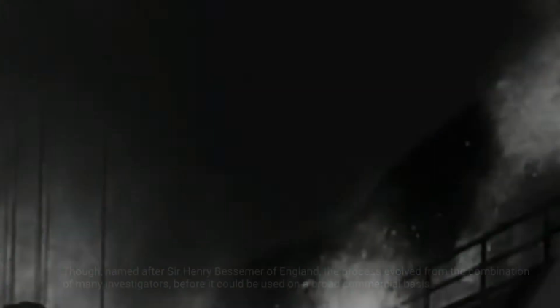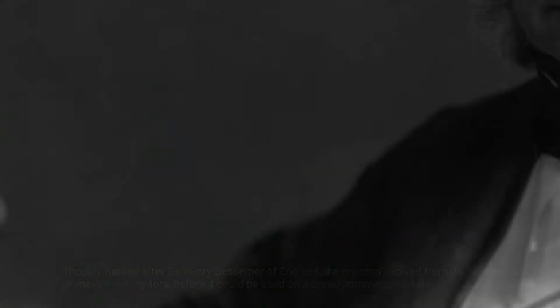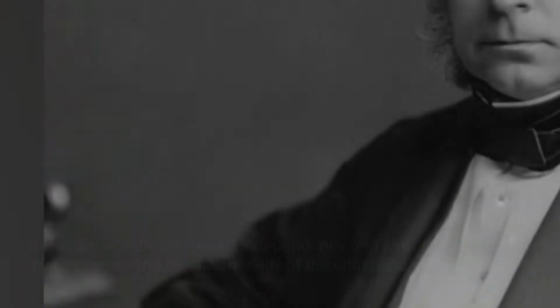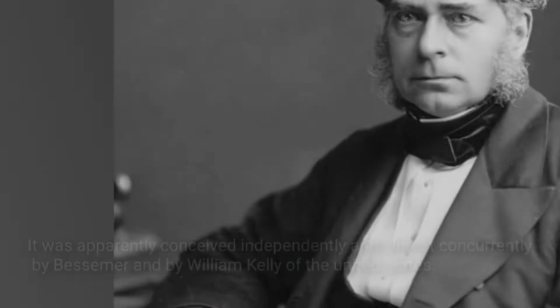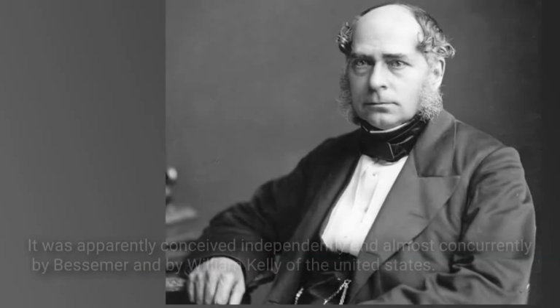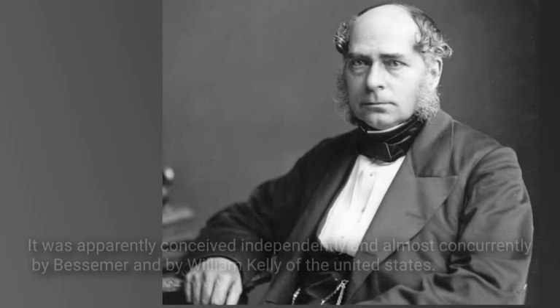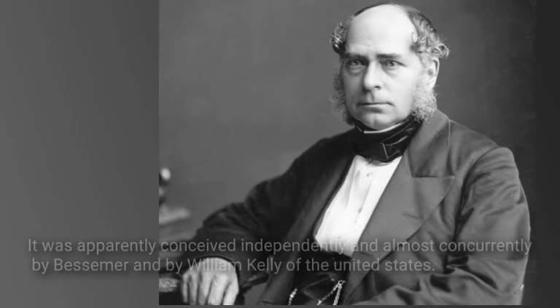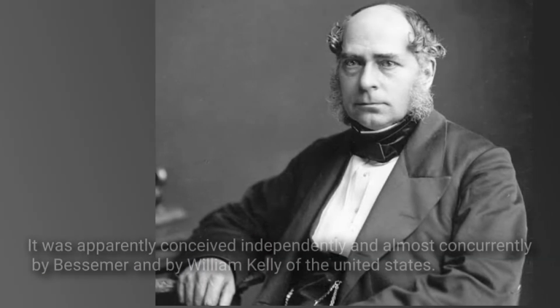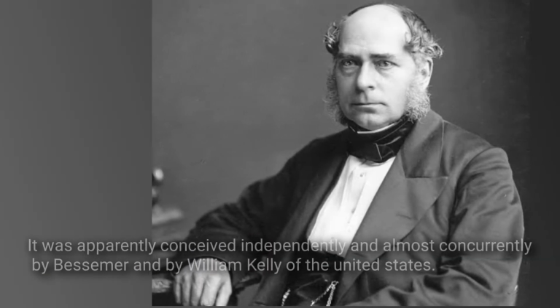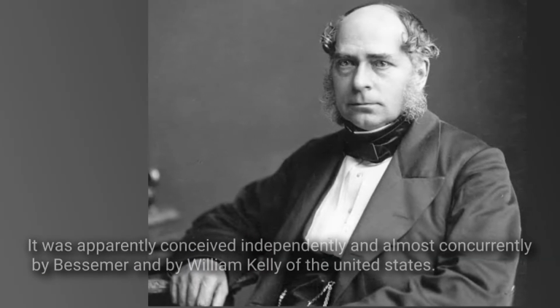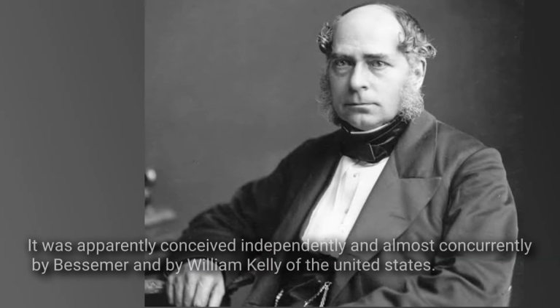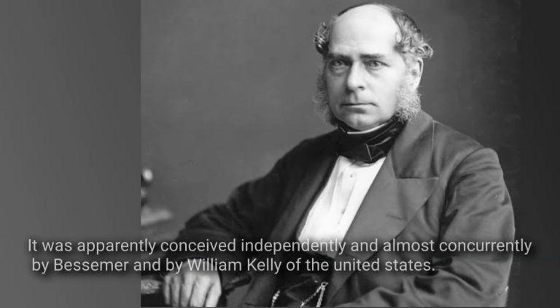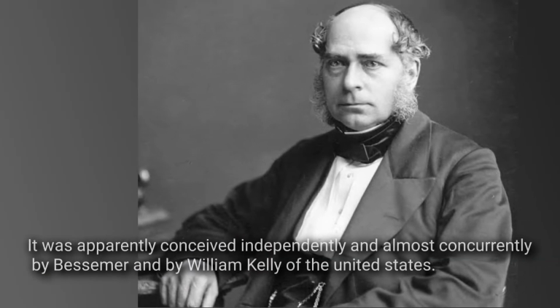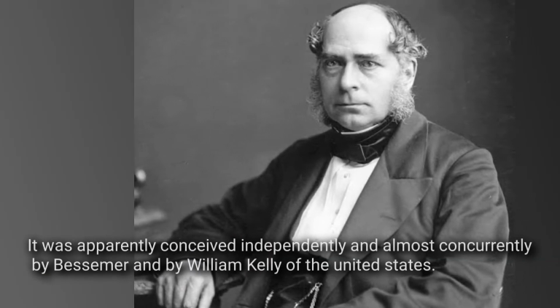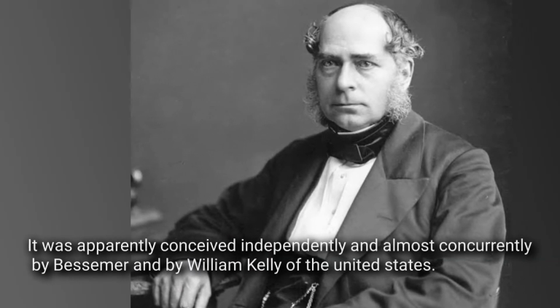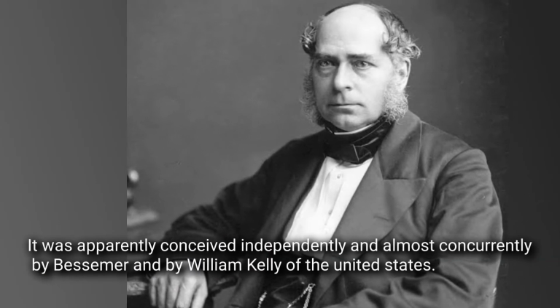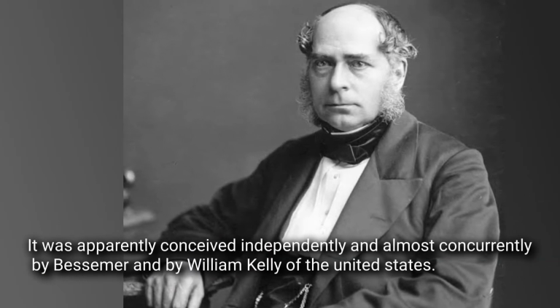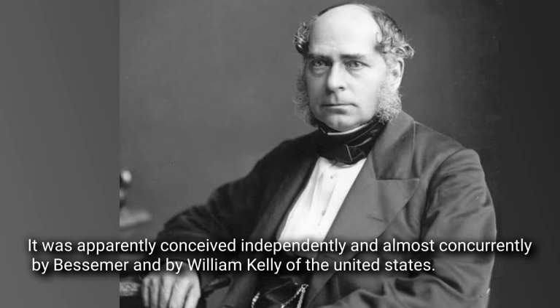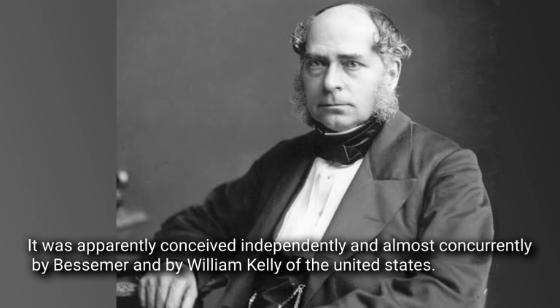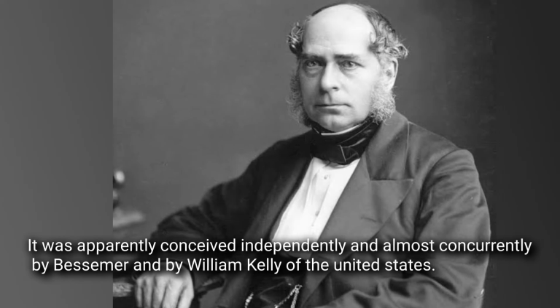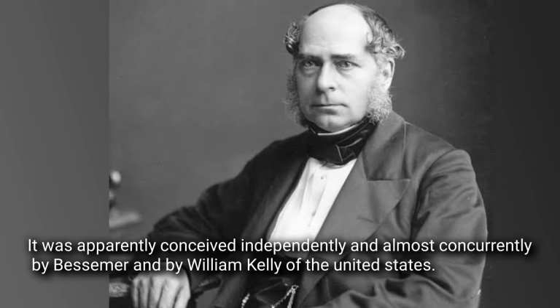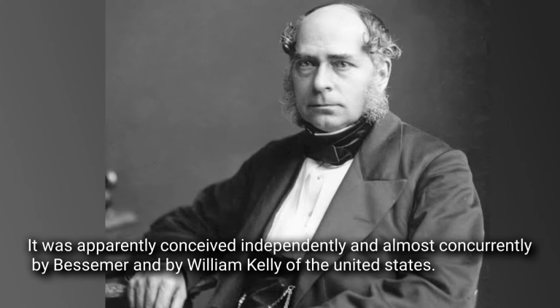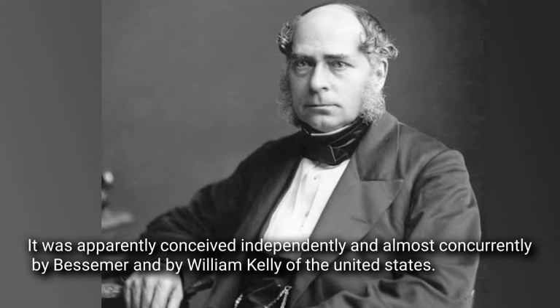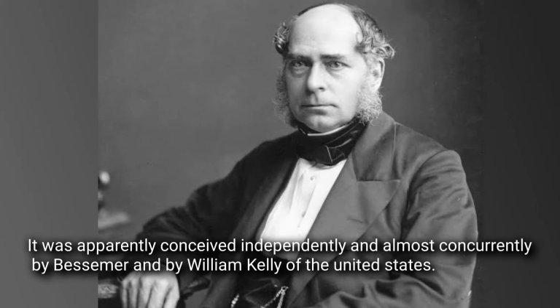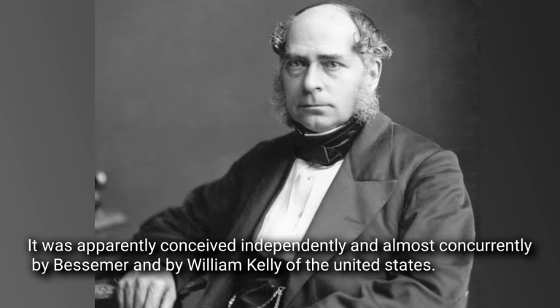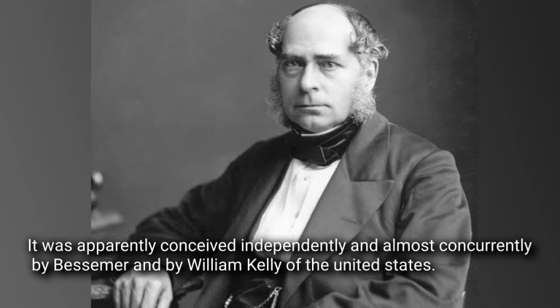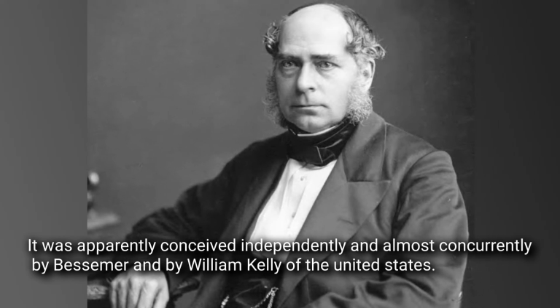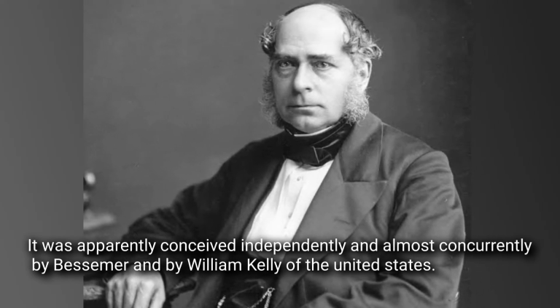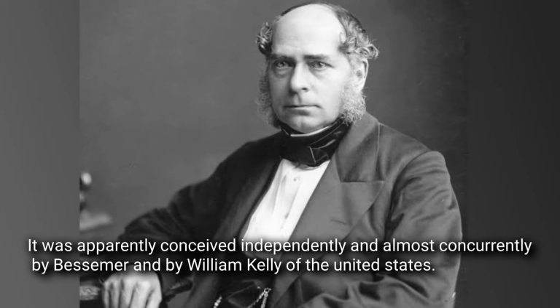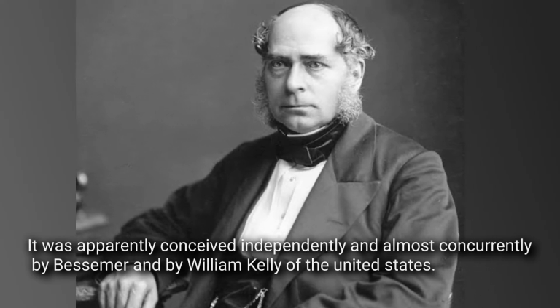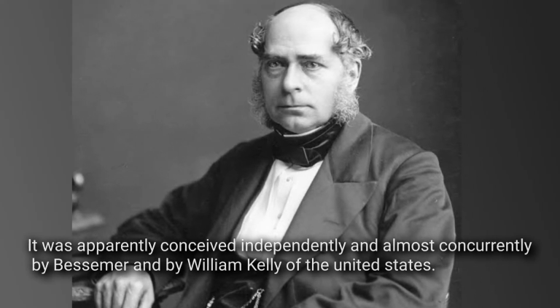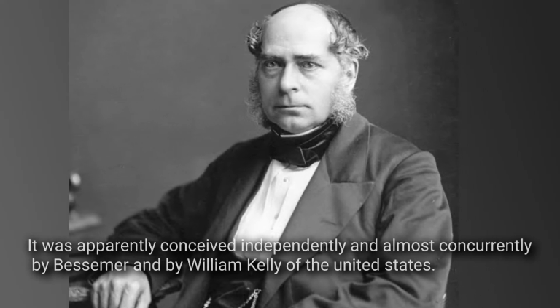It was apparently conceived independently and almost concurrently by Bessemer and by William Kelly of the United States.